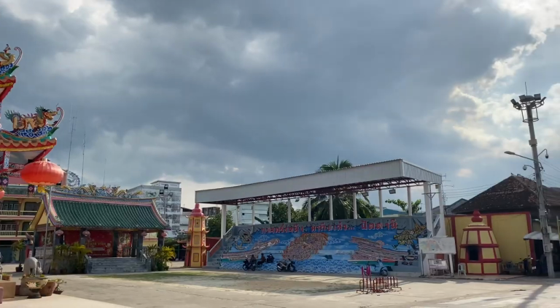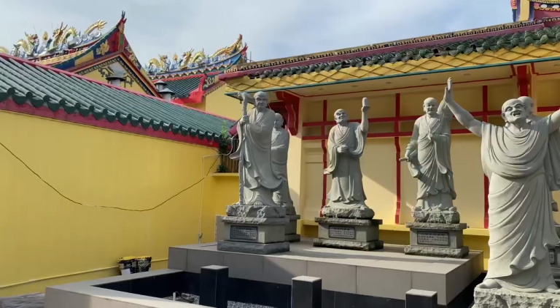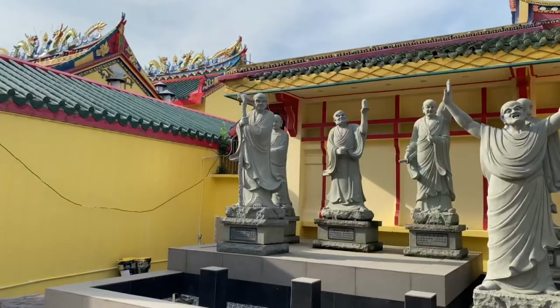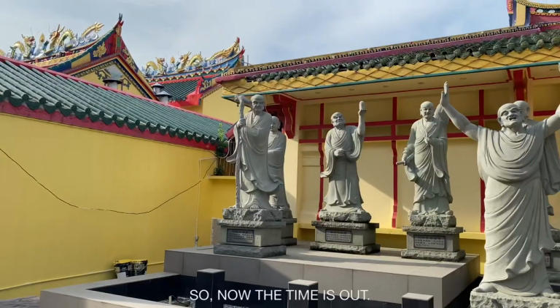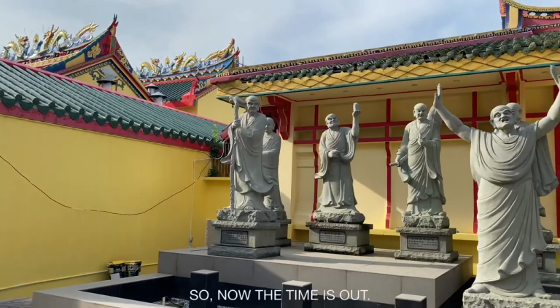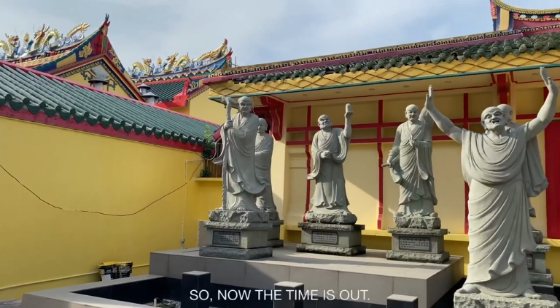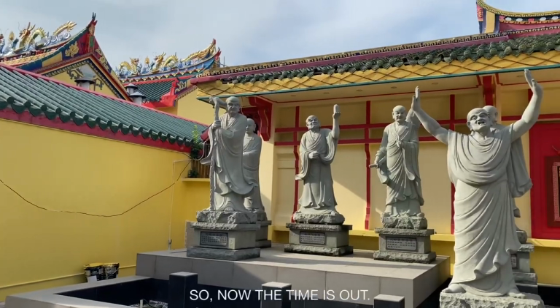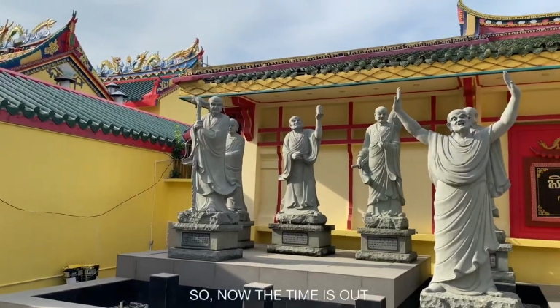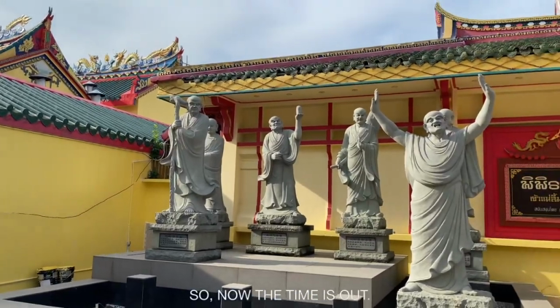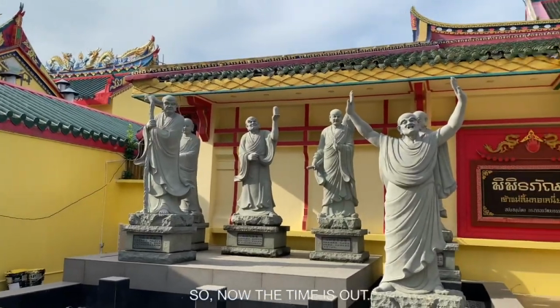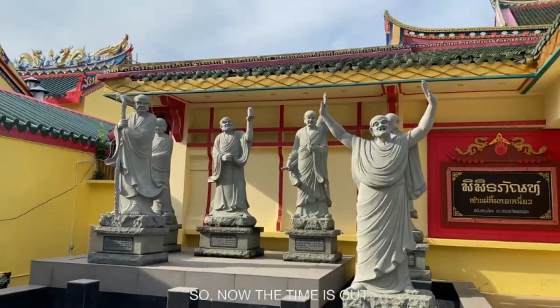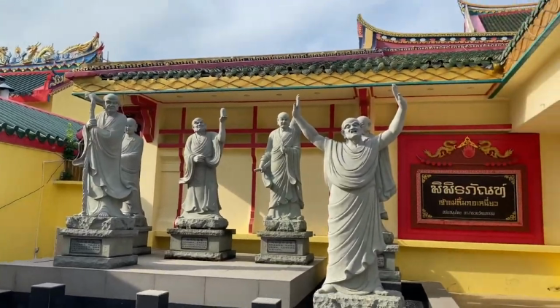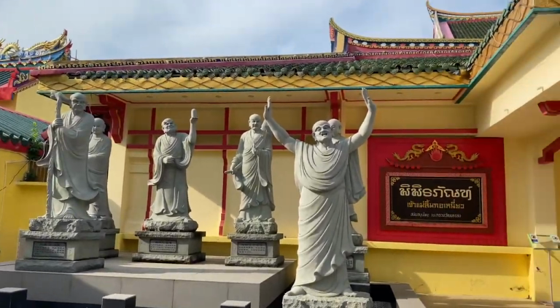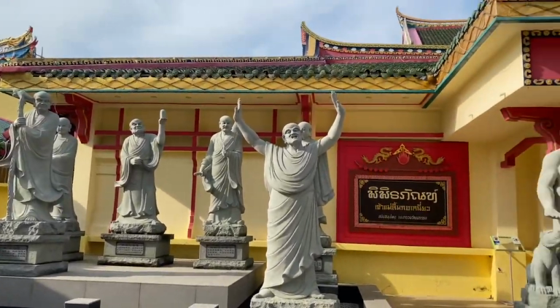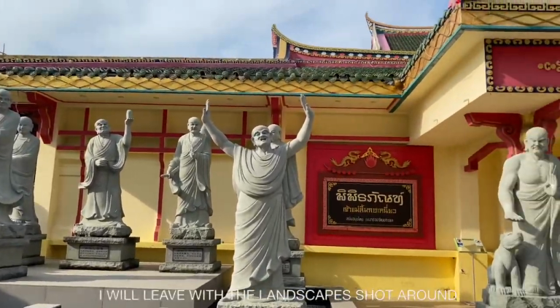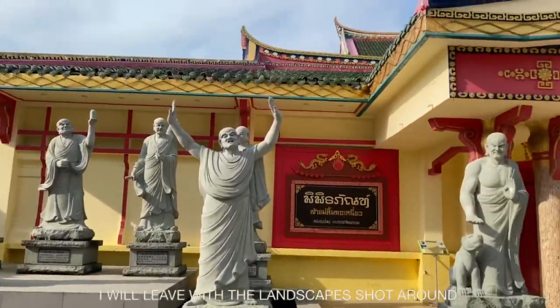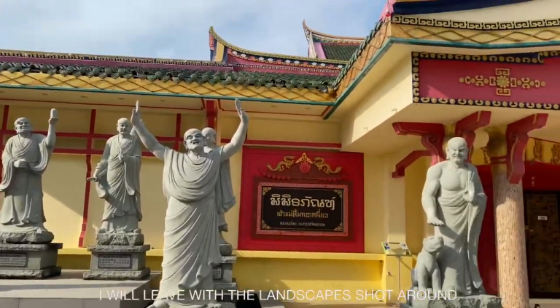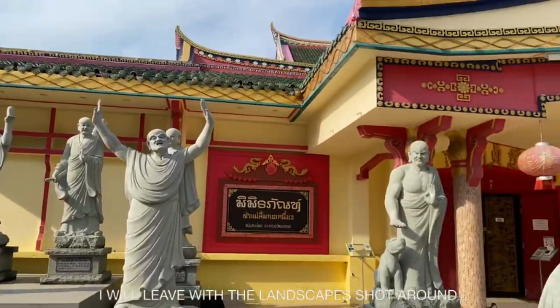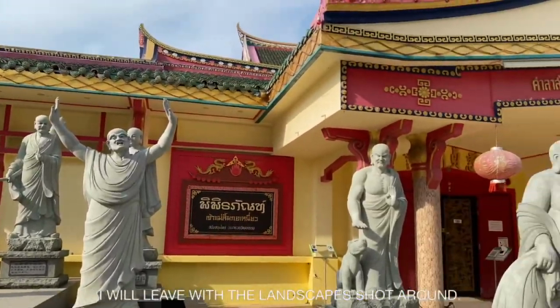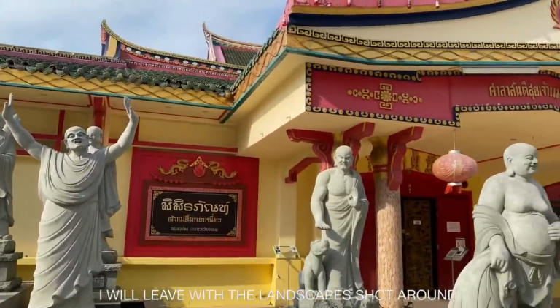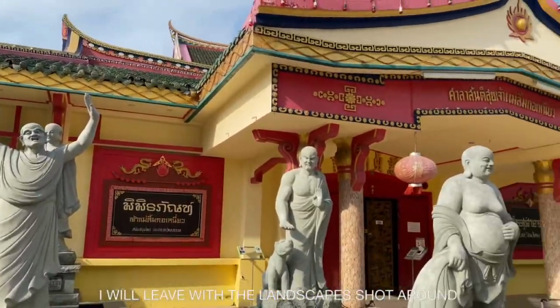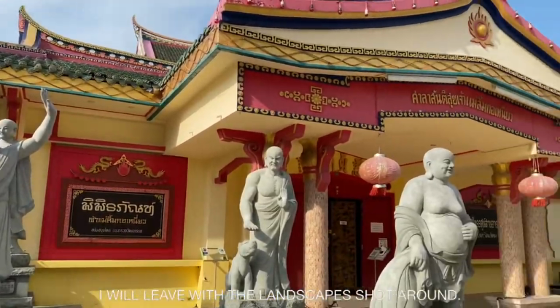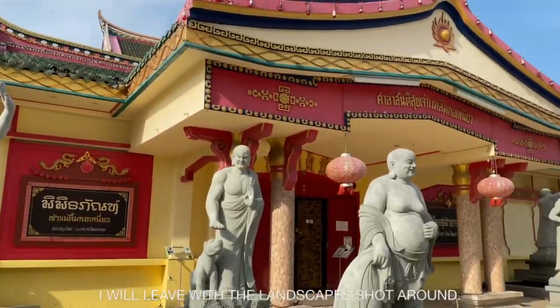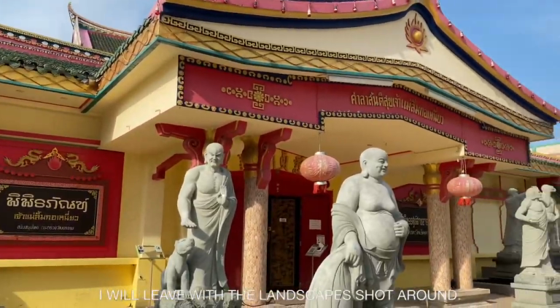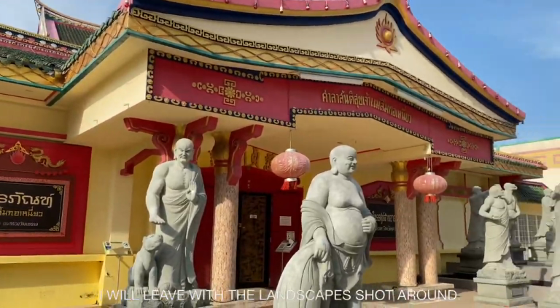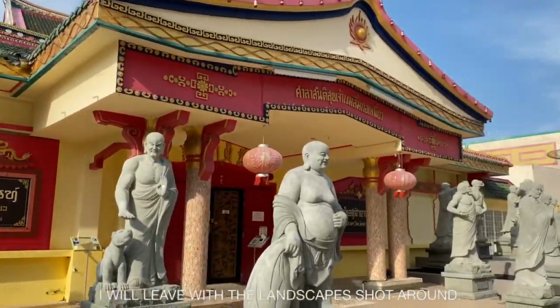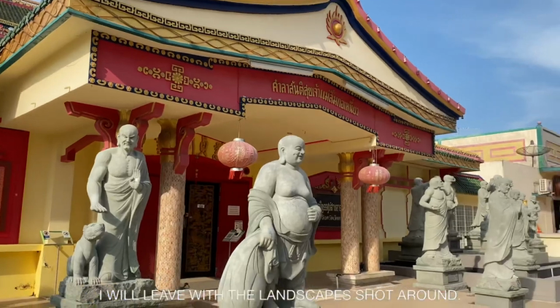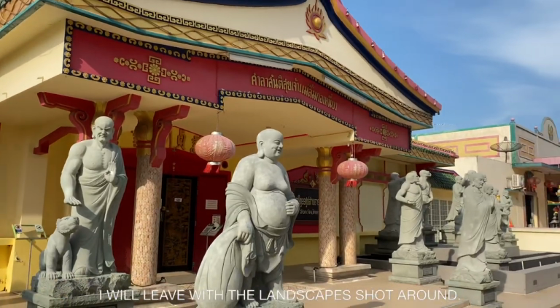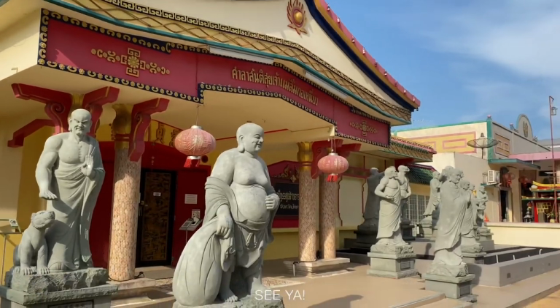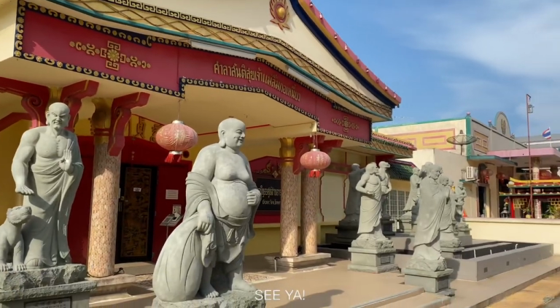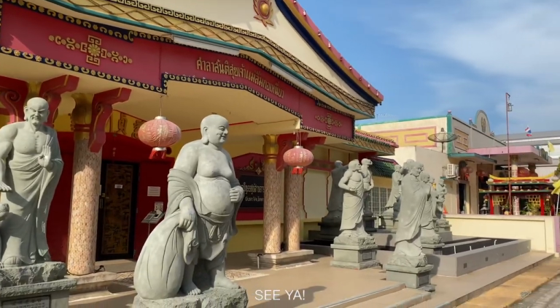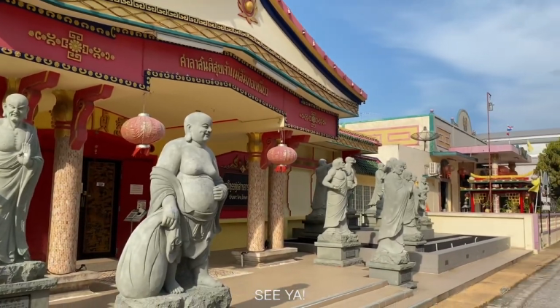So, now's the time itself. I will leave with the landscape shirt around. See ya!